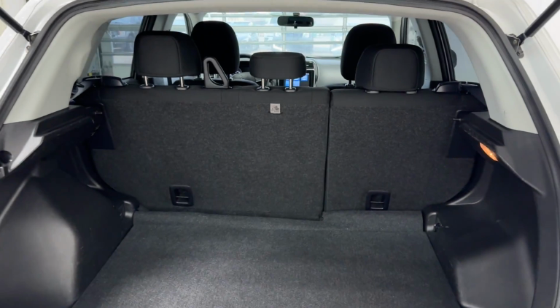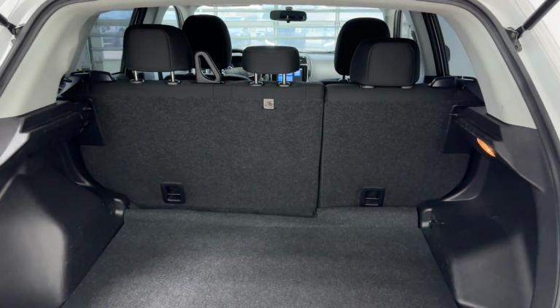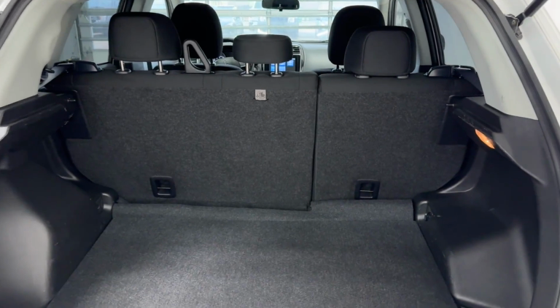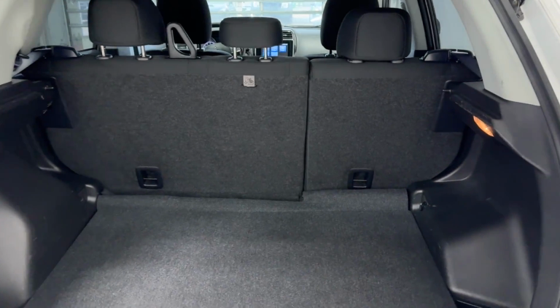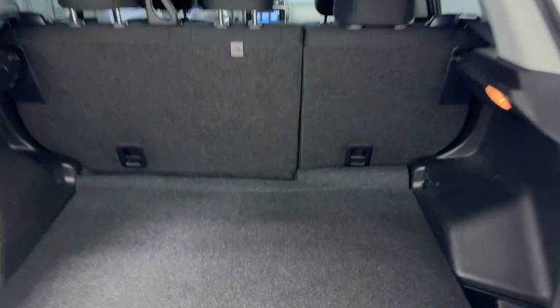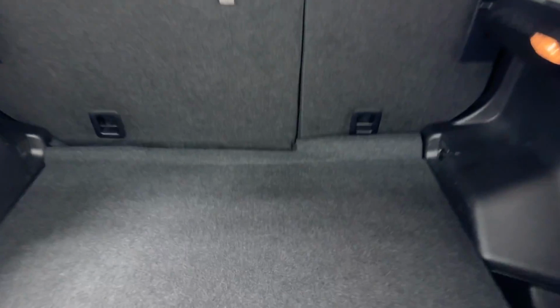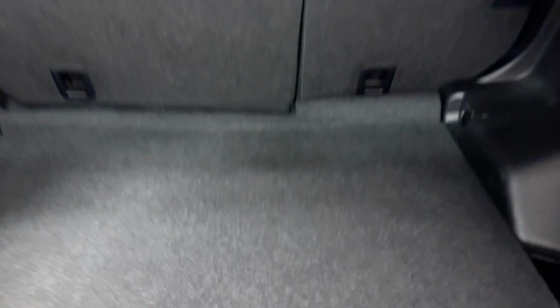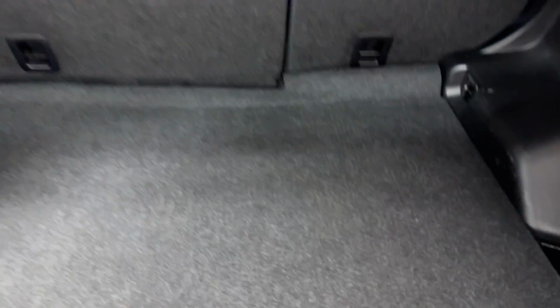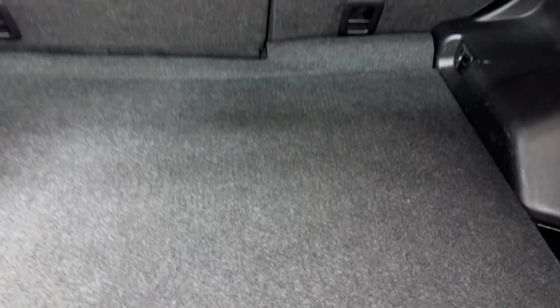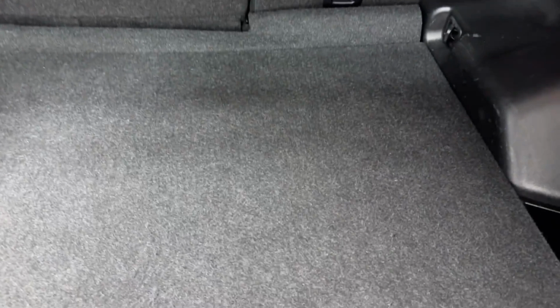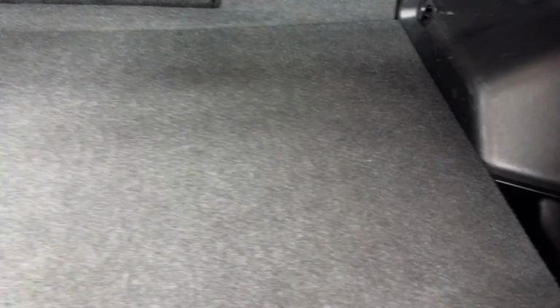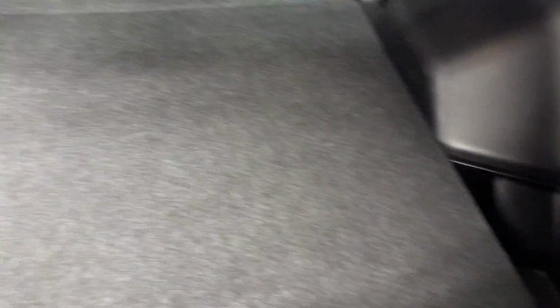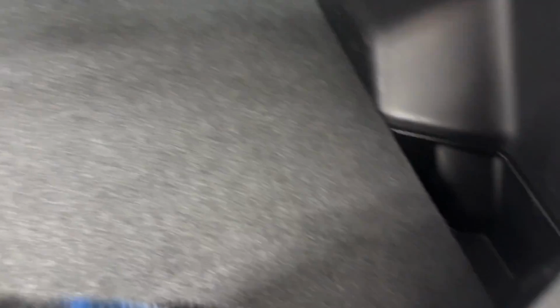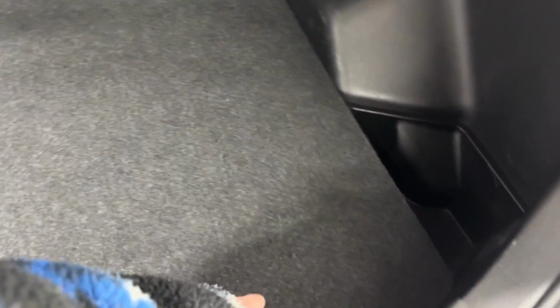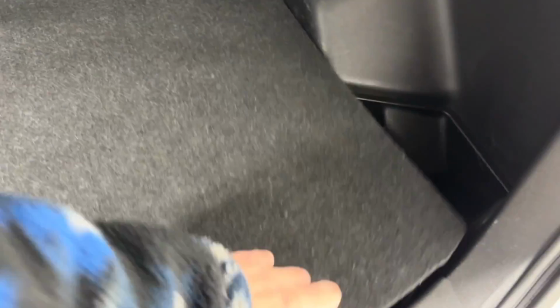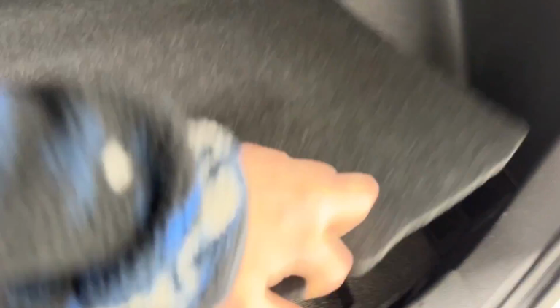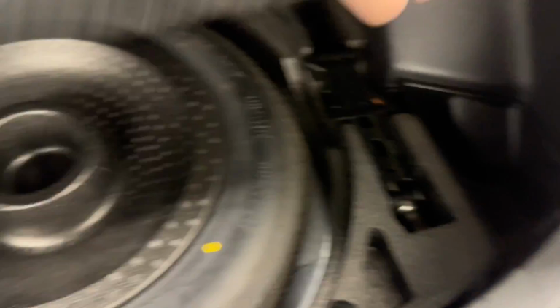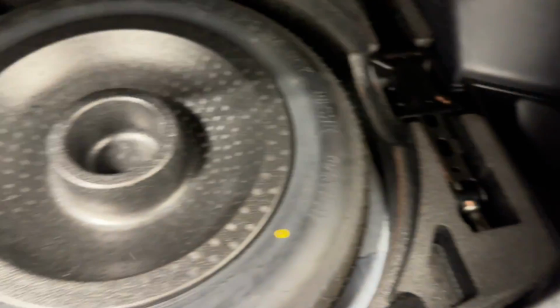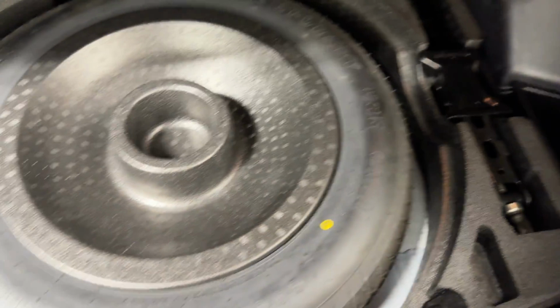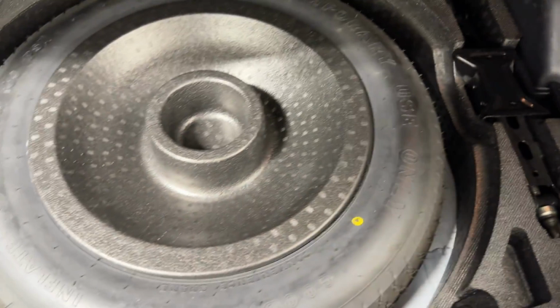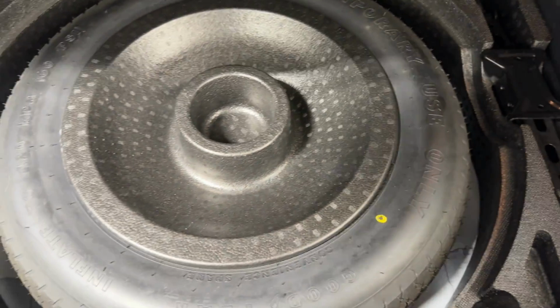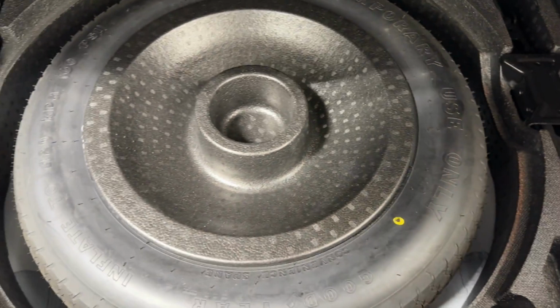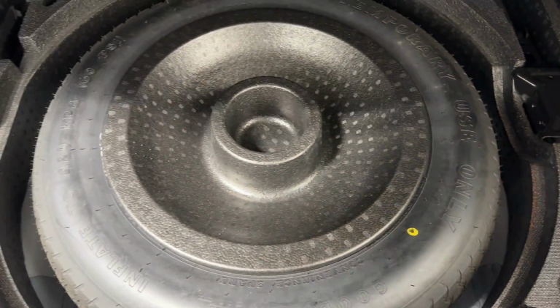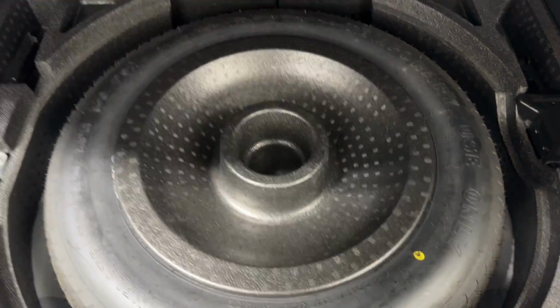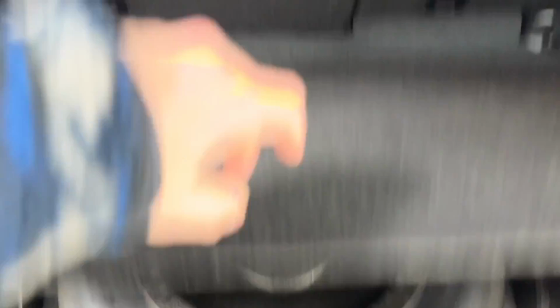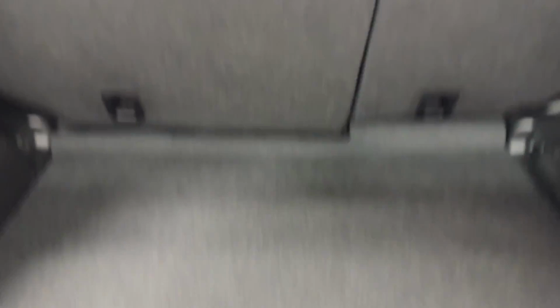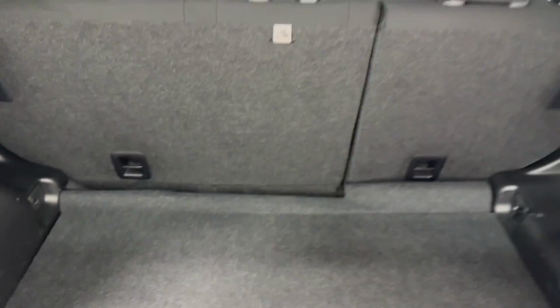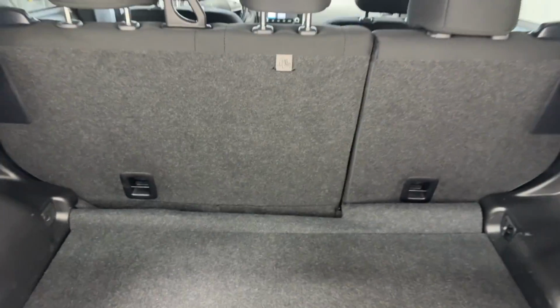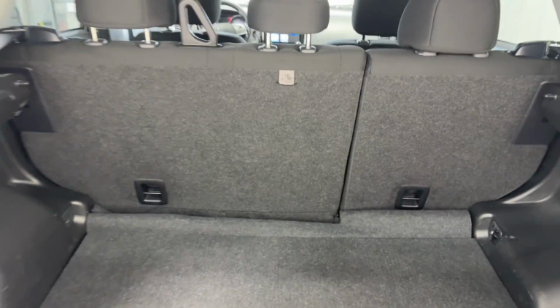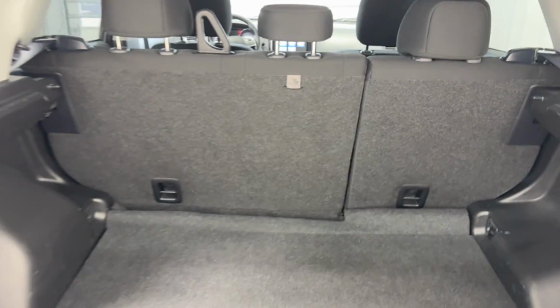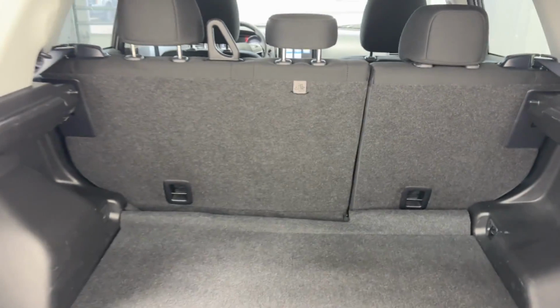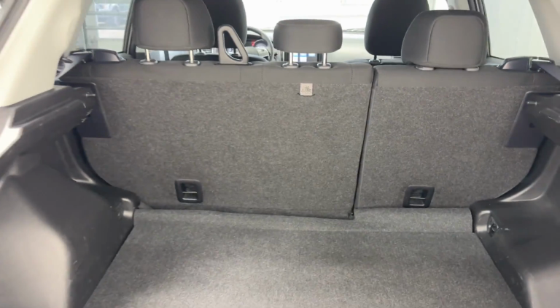There's a 60/40 split for those rear seats as well. Look this up — you get a spare tire. We'll take a look at the back.